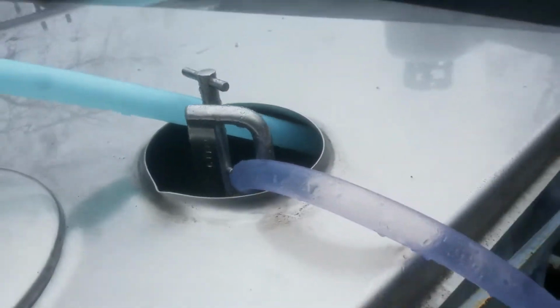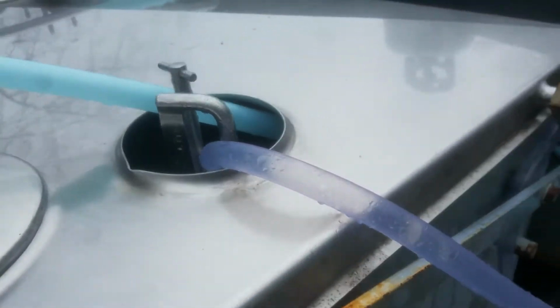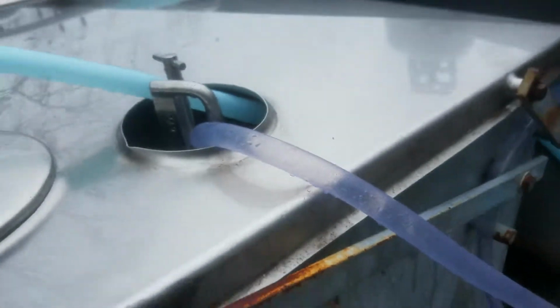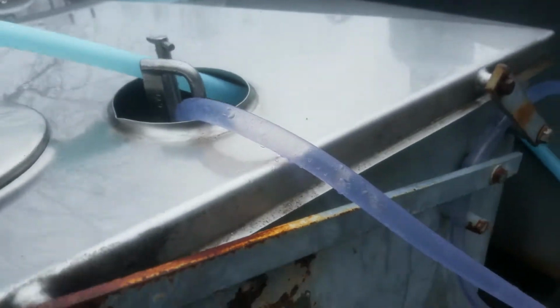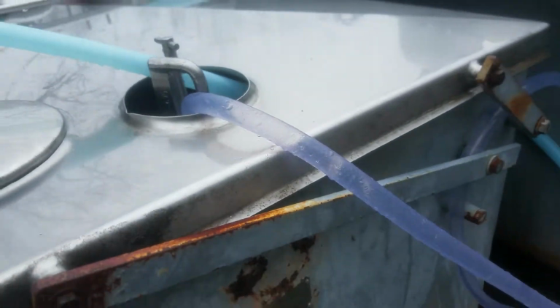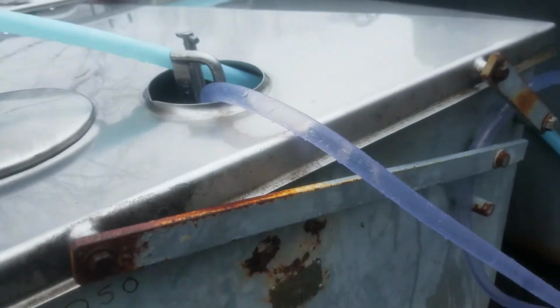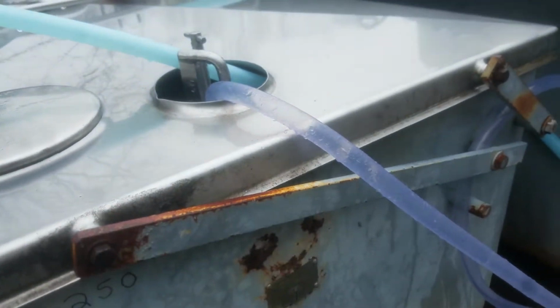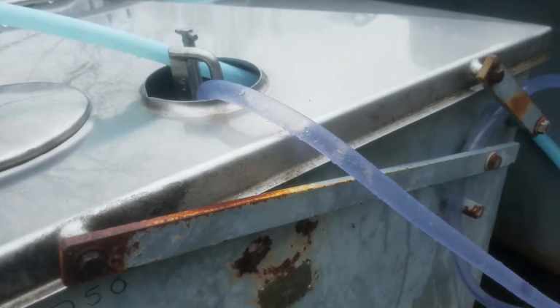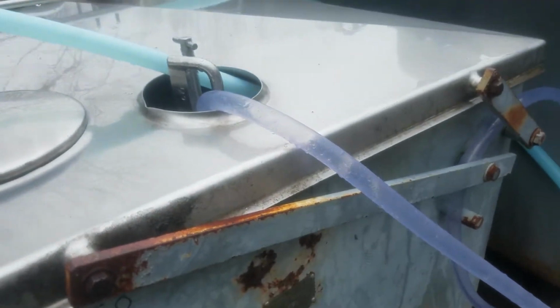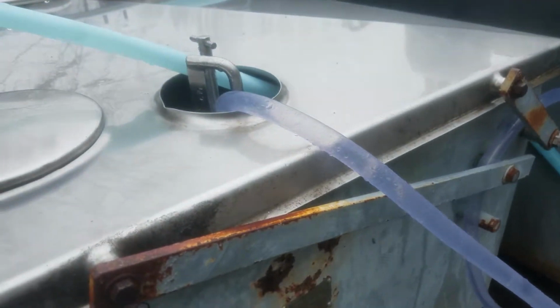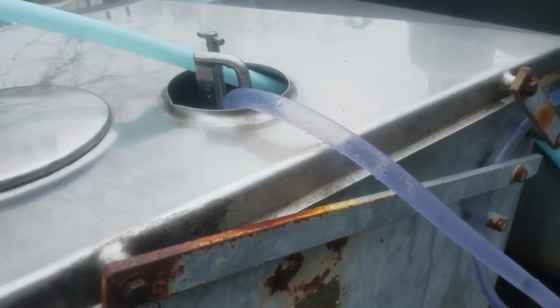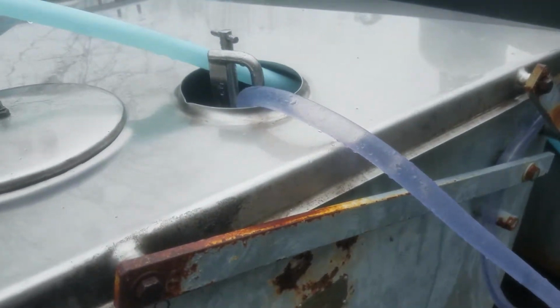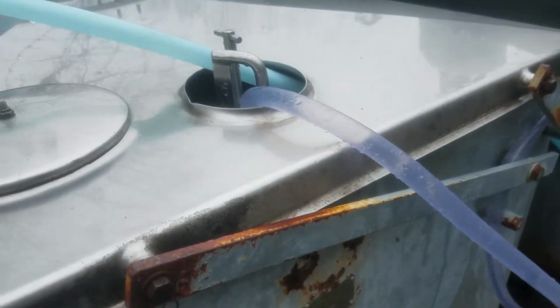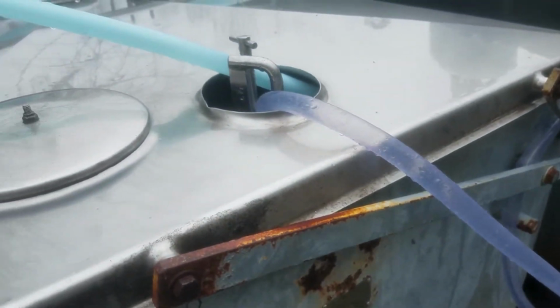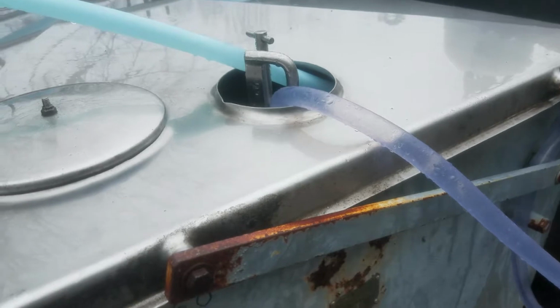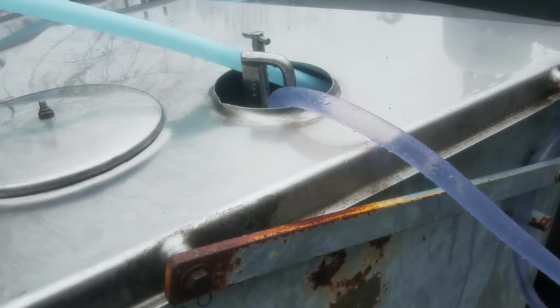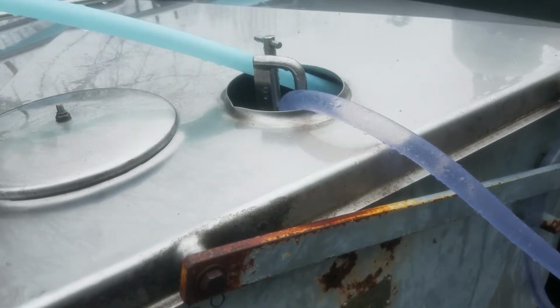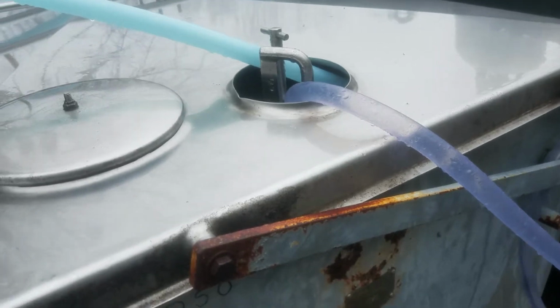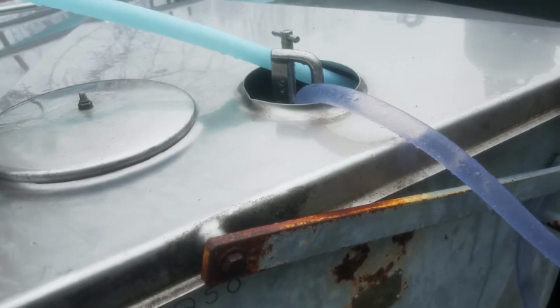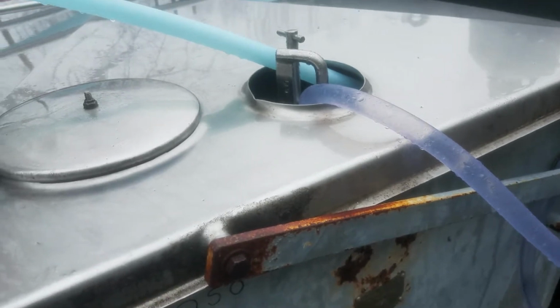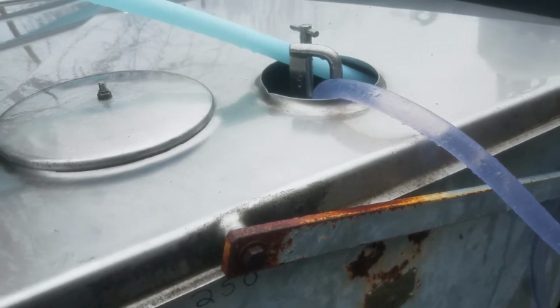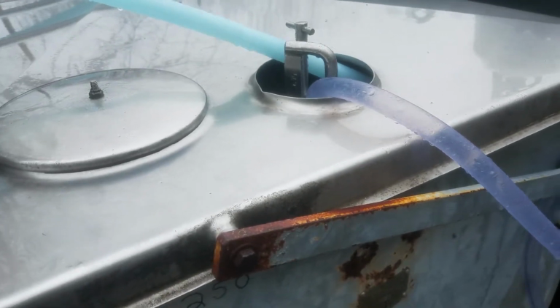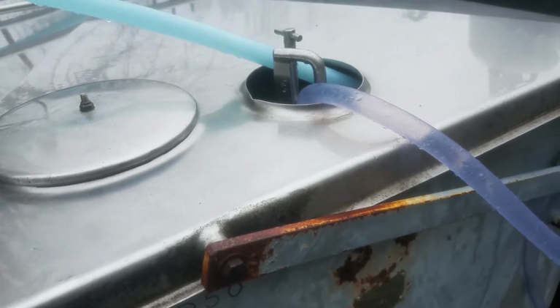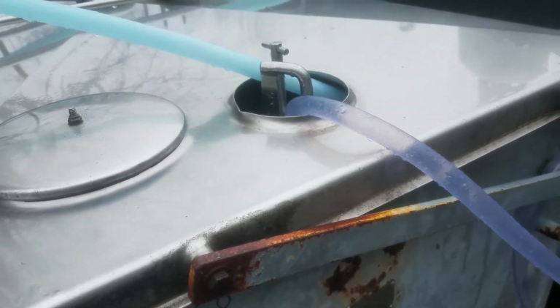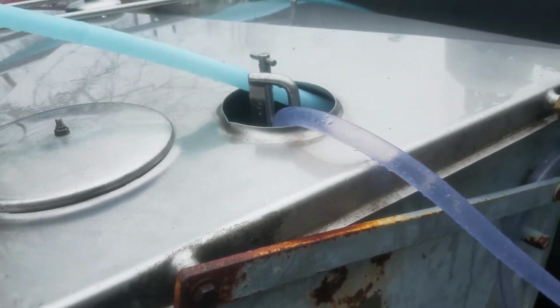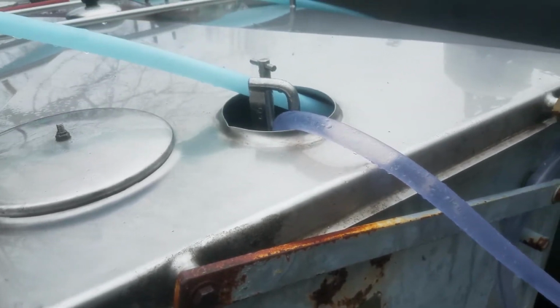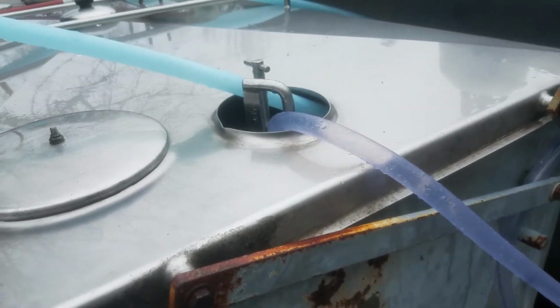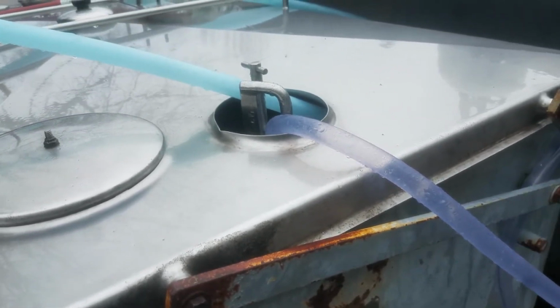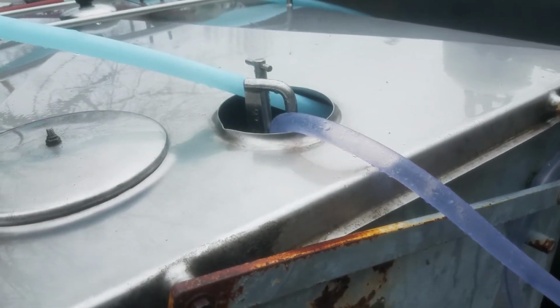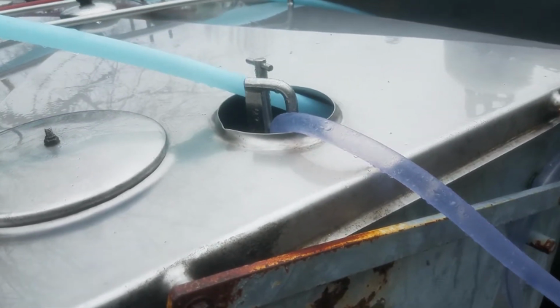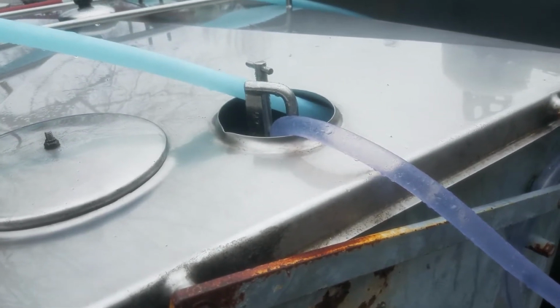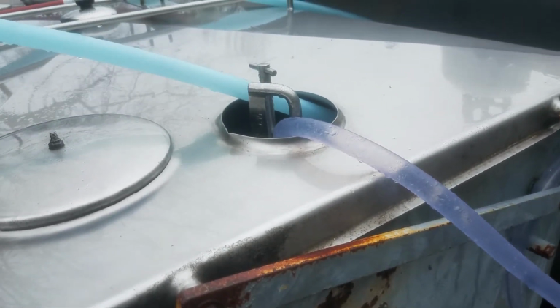Once this all gets over here, both ROs are going to this tank to get it up to ten or twelve percent, and then we'll send it up to boil it.